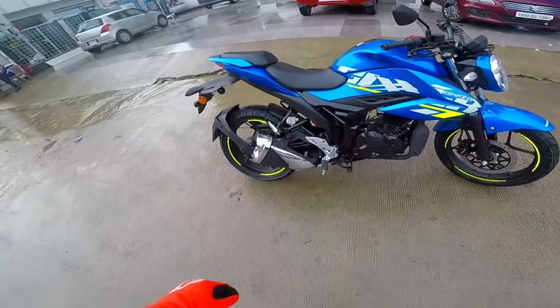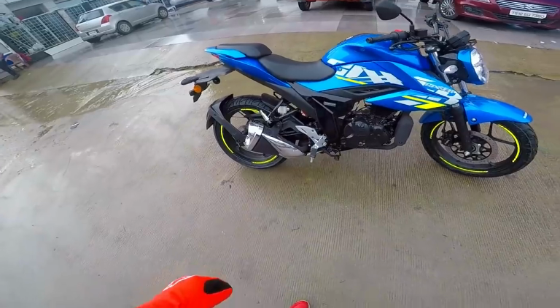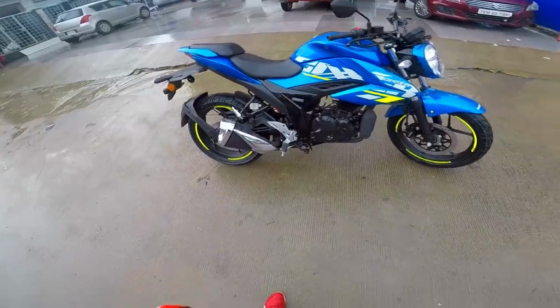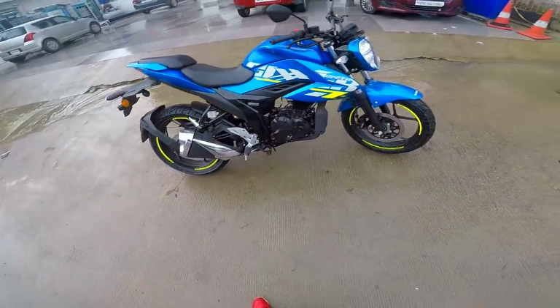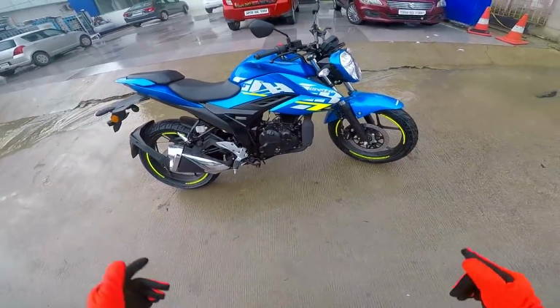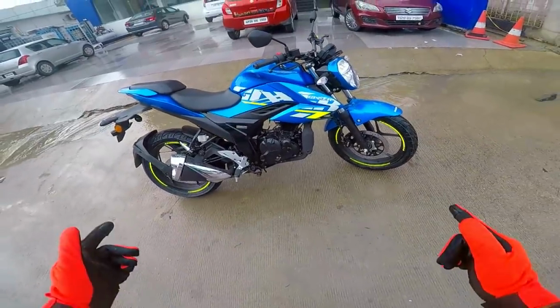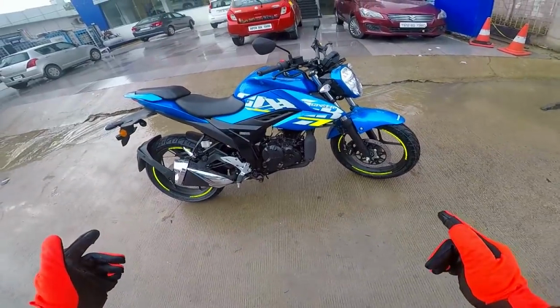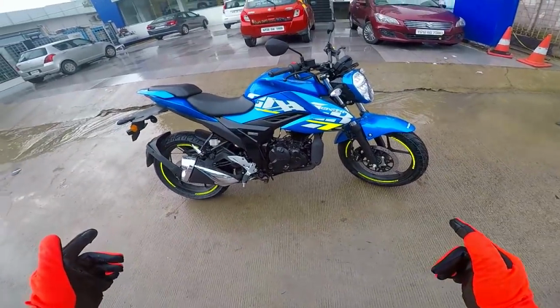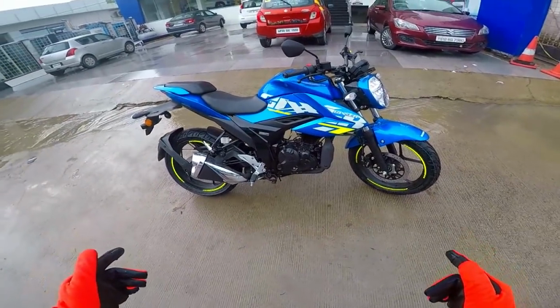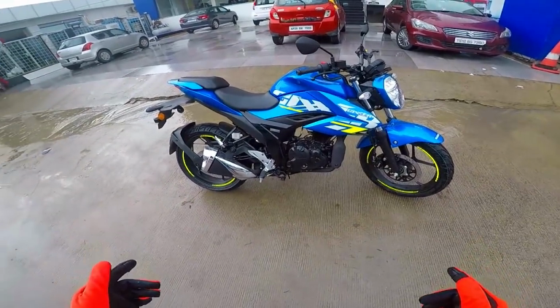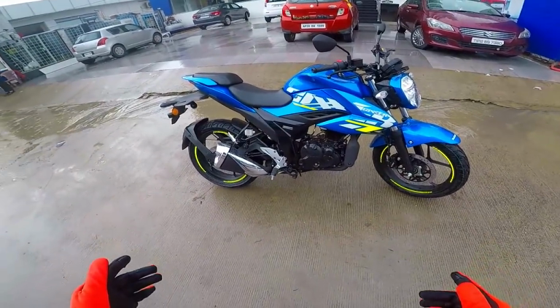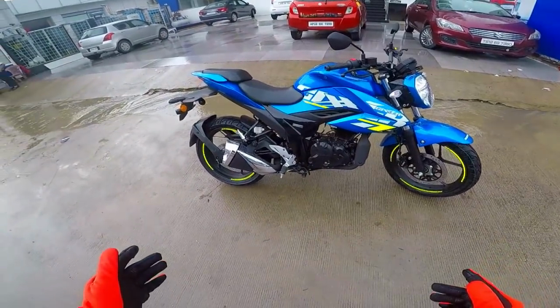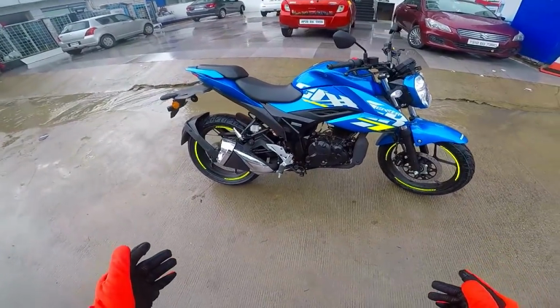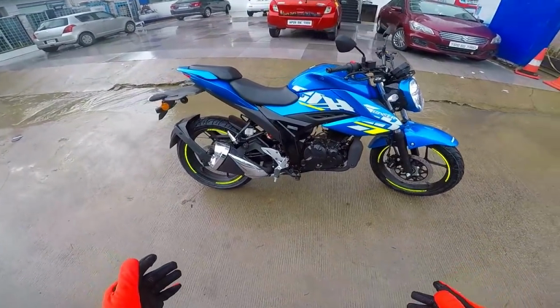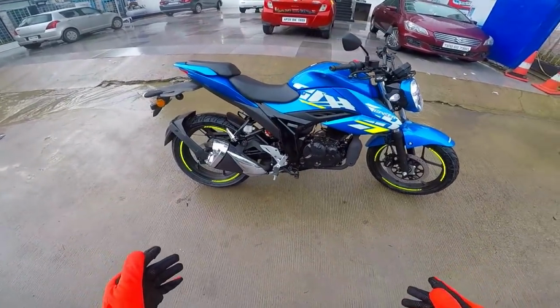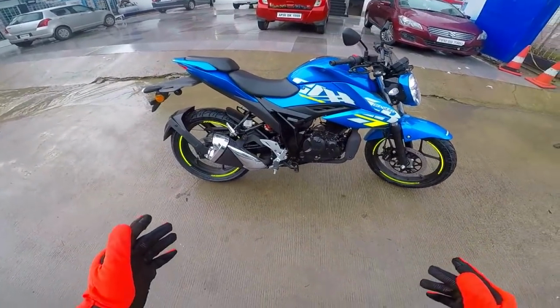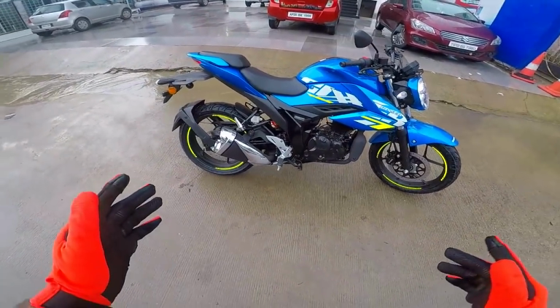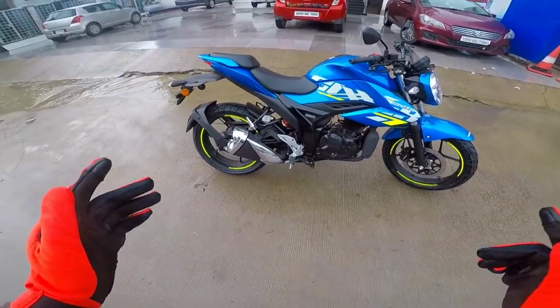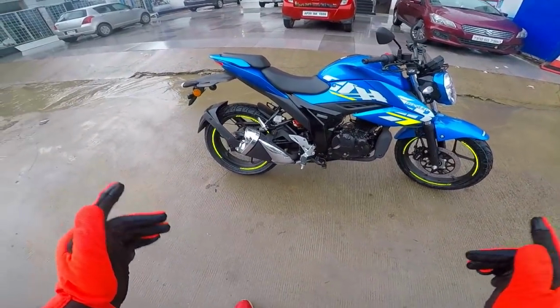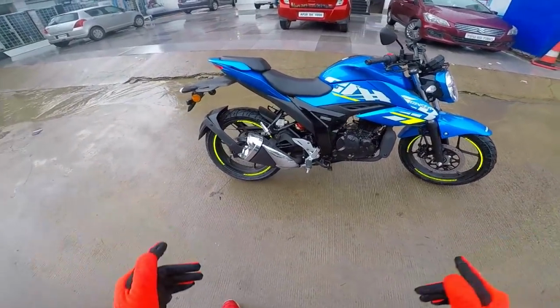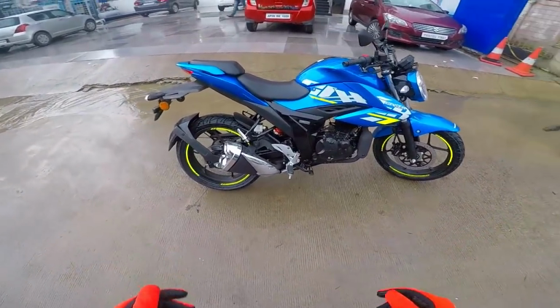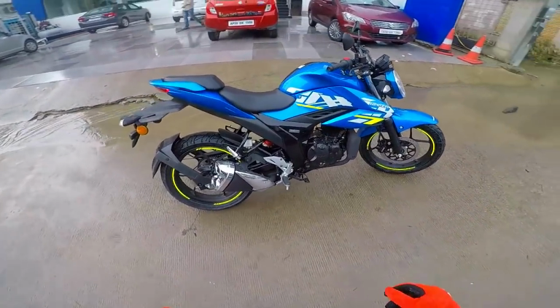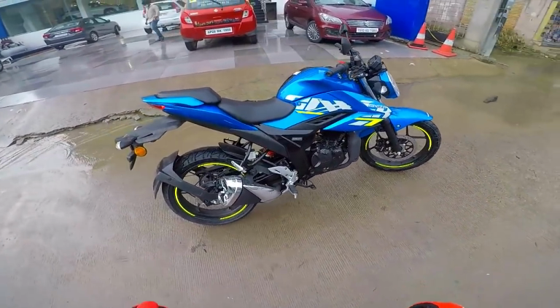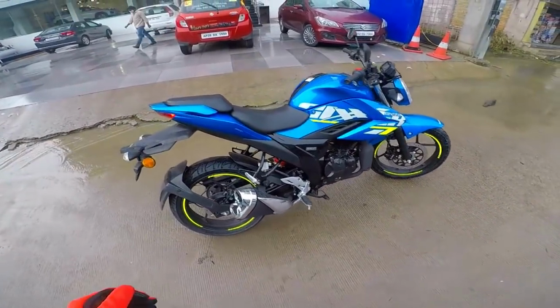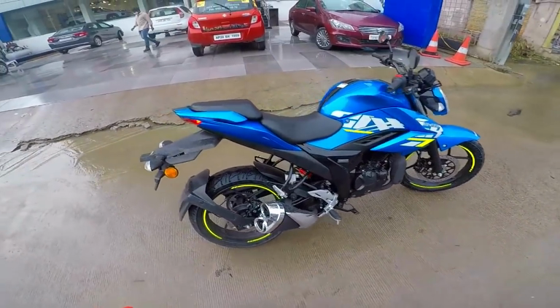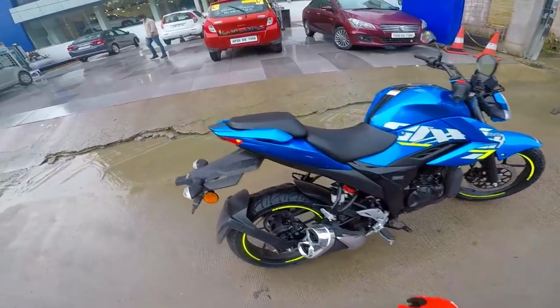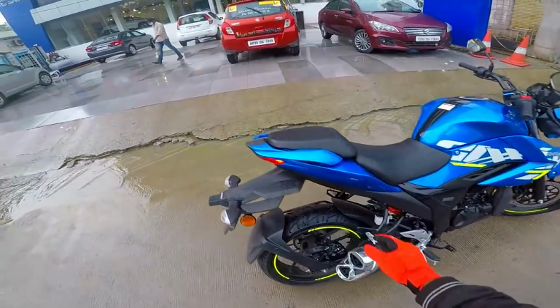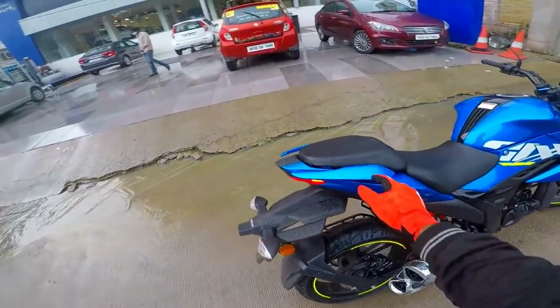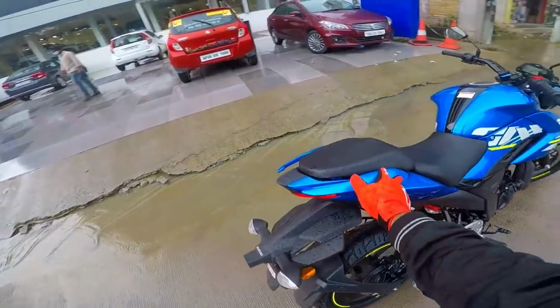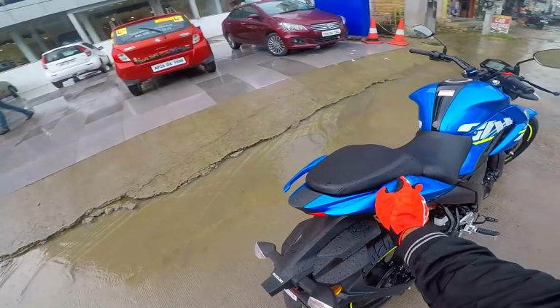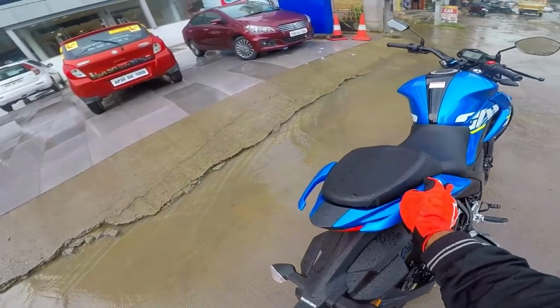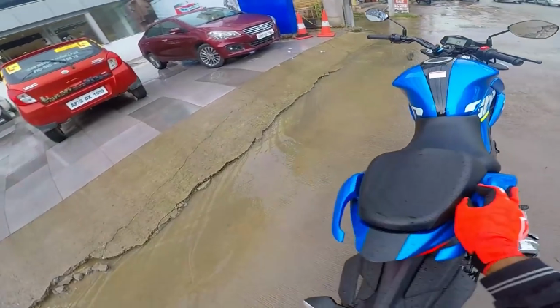Hello there guys, welcome to my first ride impression of the Jigsaw Street Fighter BS6 model.